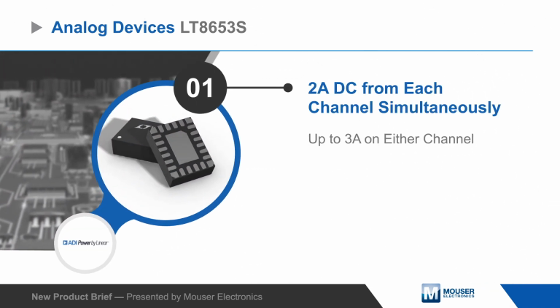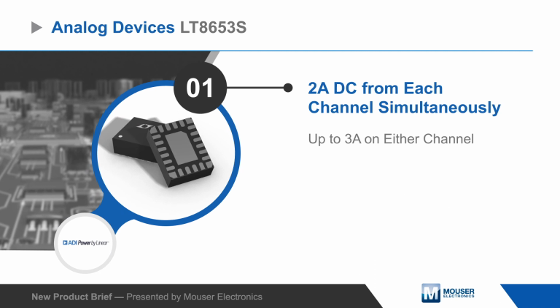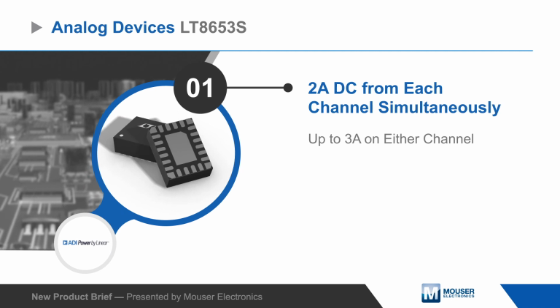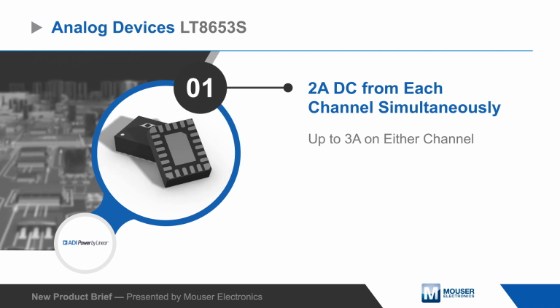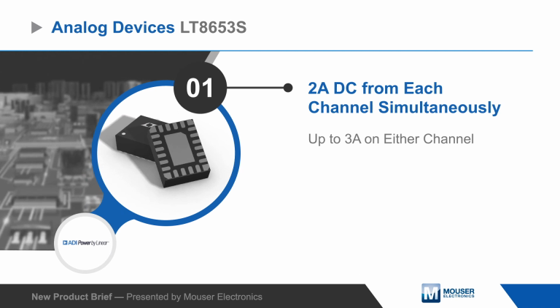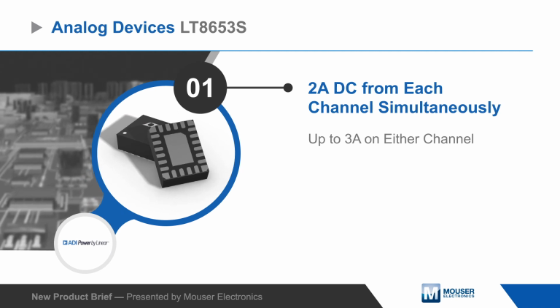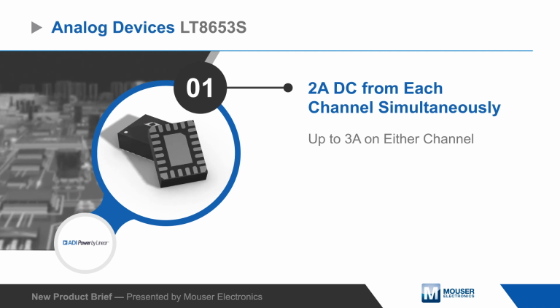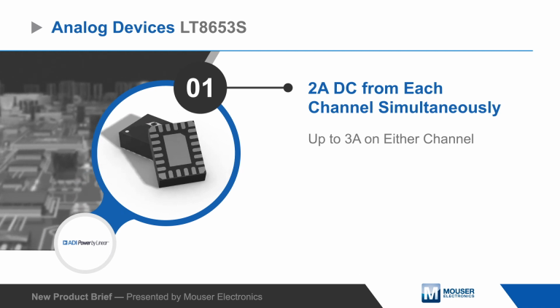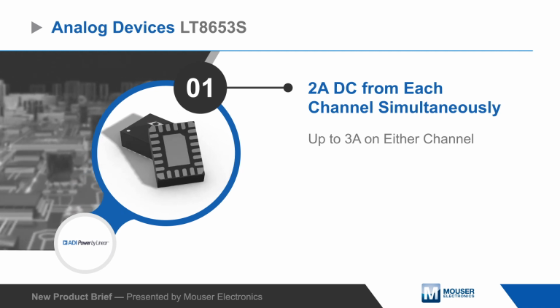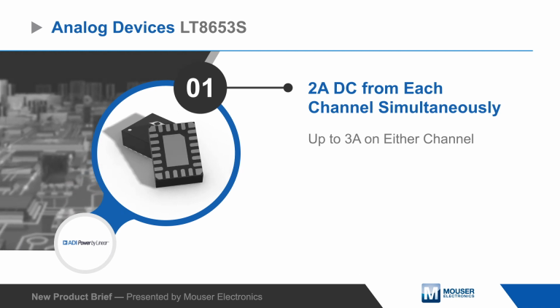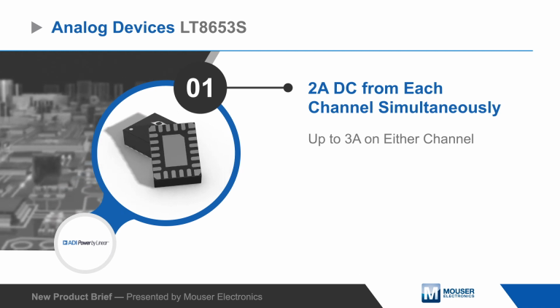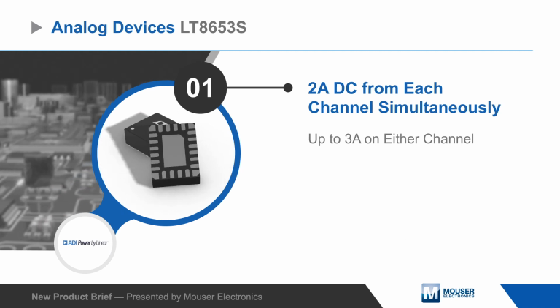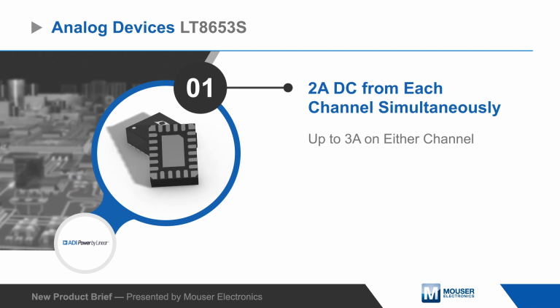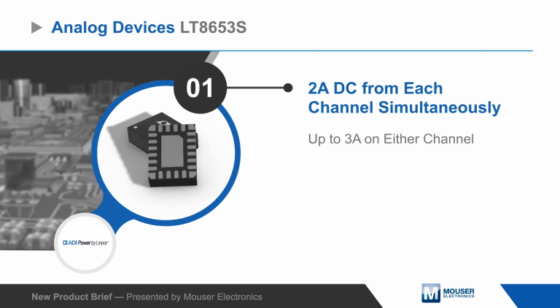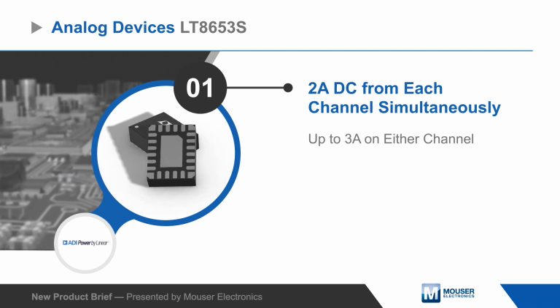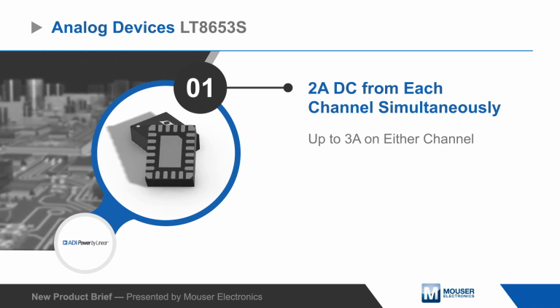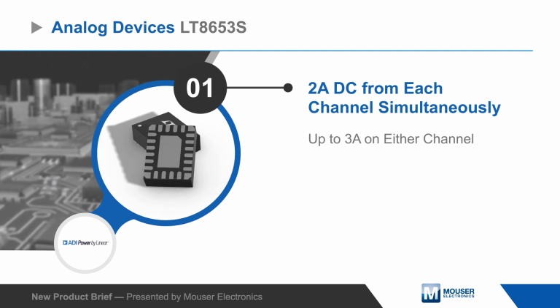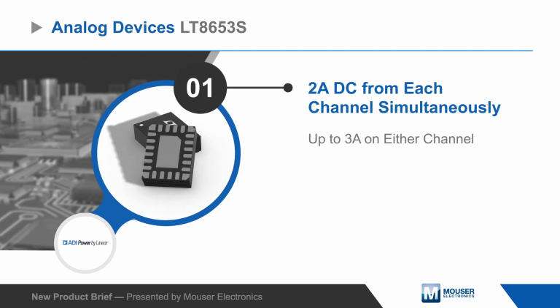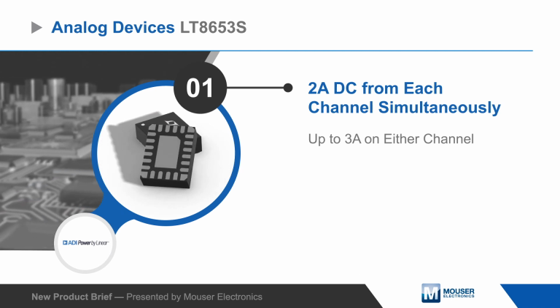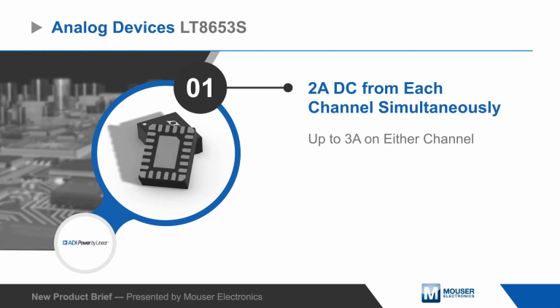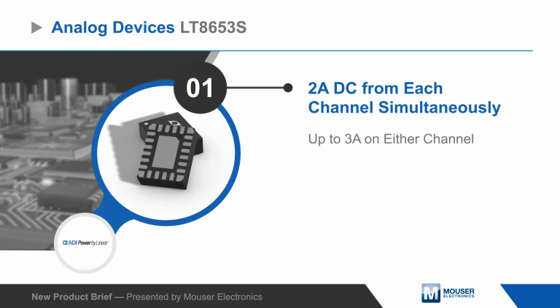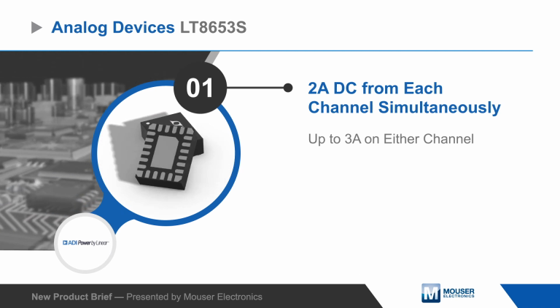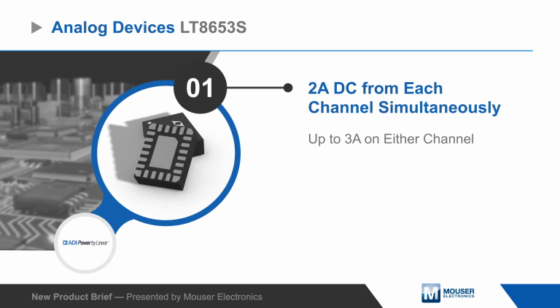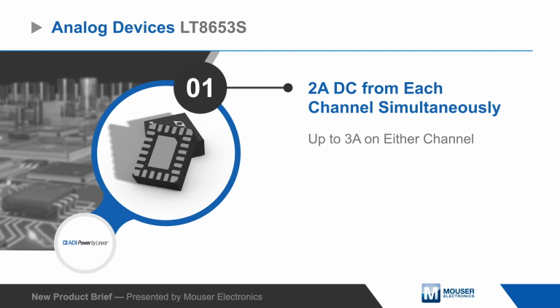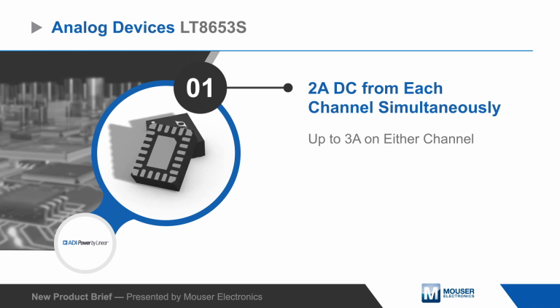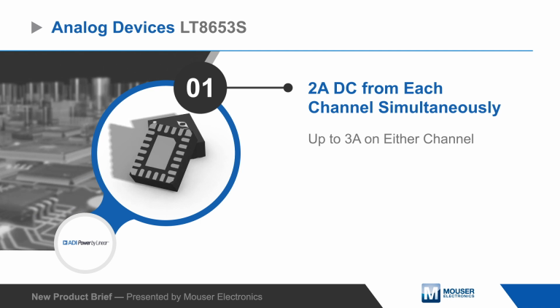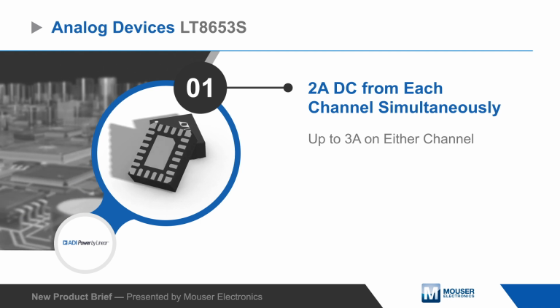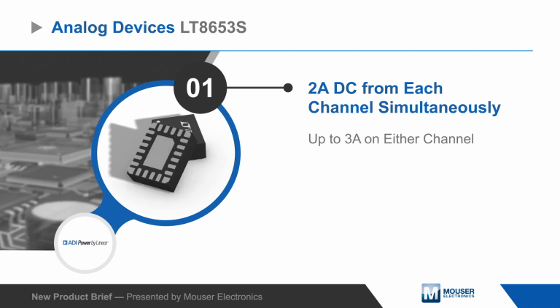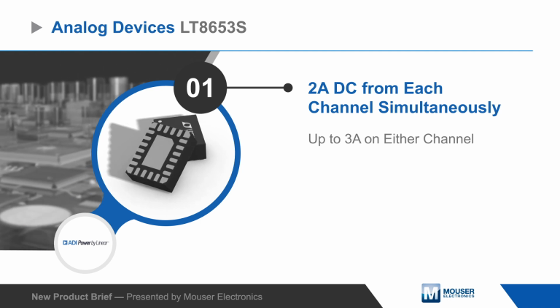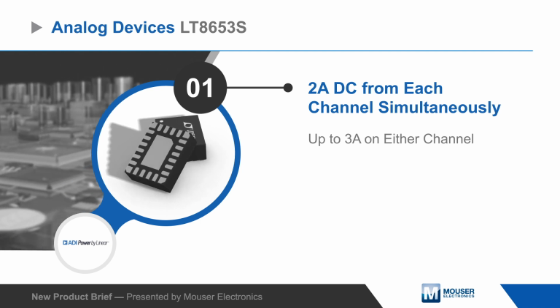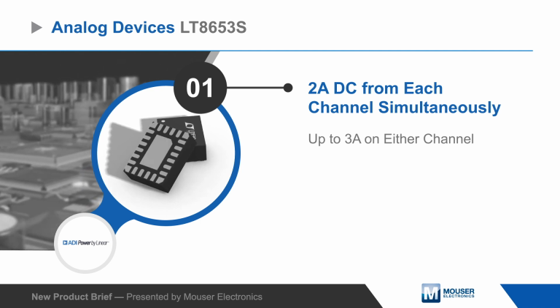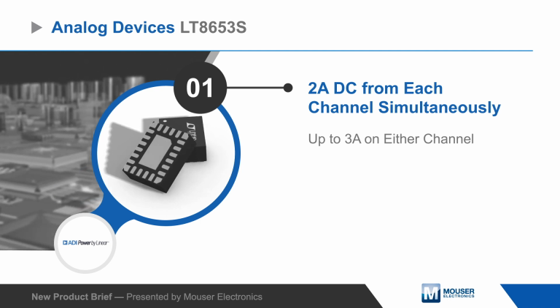The LT8653S provides two outputs and can drive up to 2 amps on each channel simultaneously, or up to 3 amps on either channel.